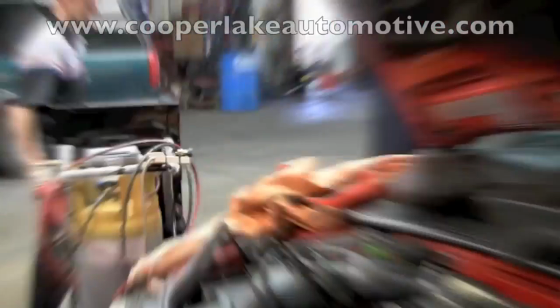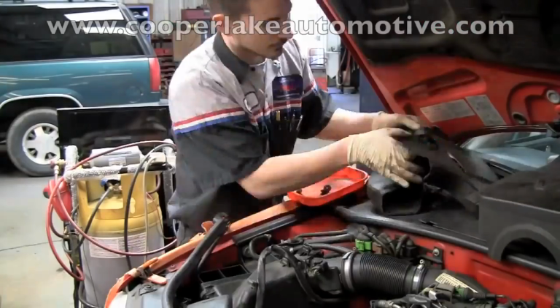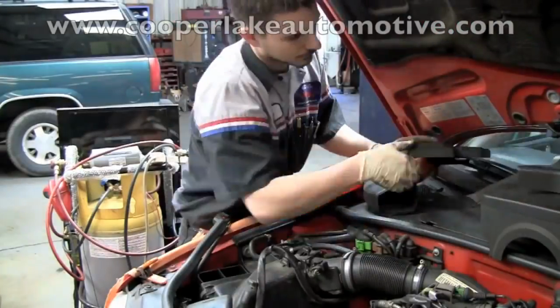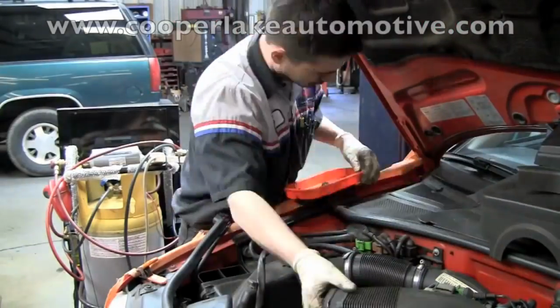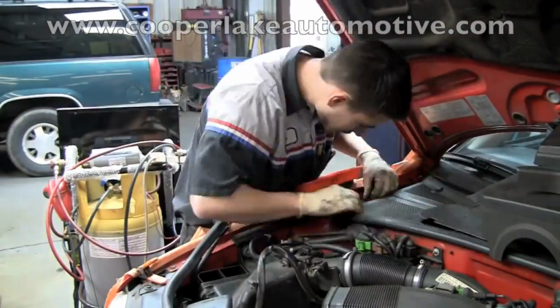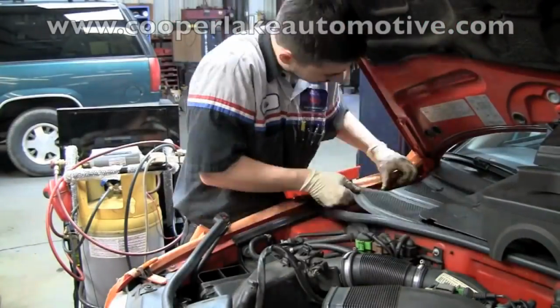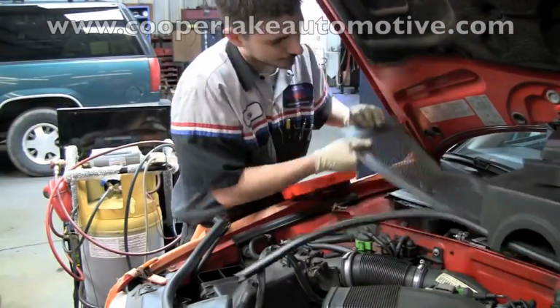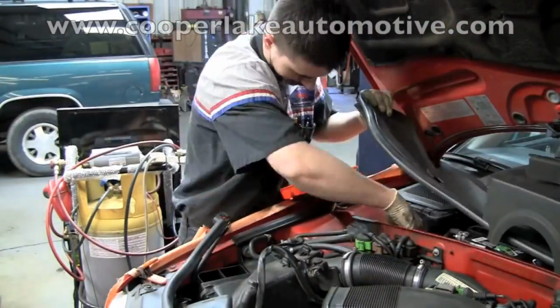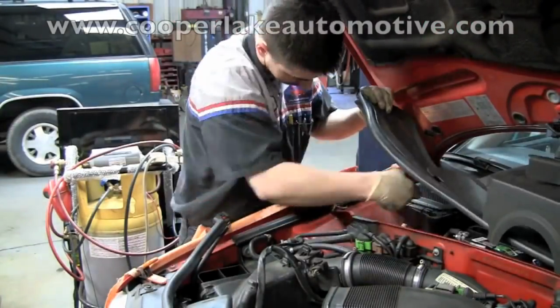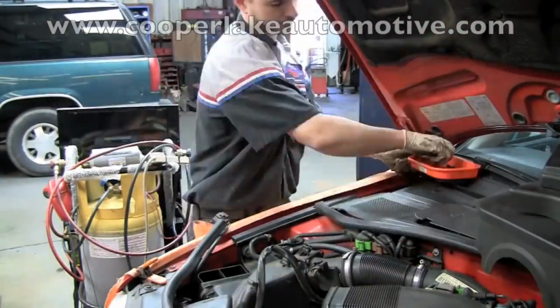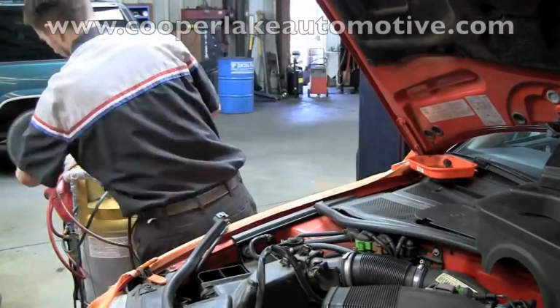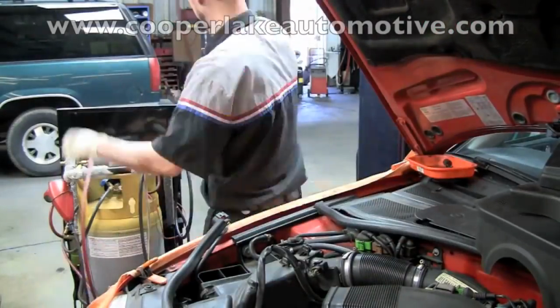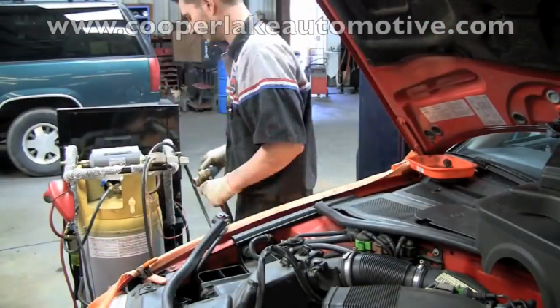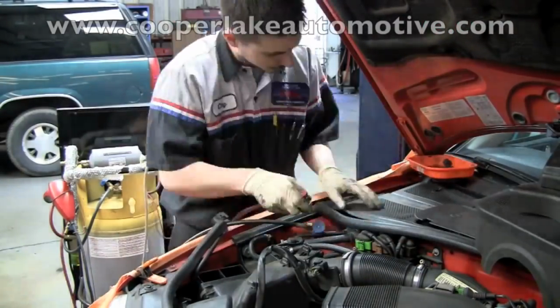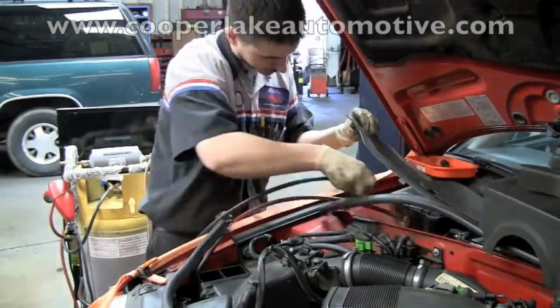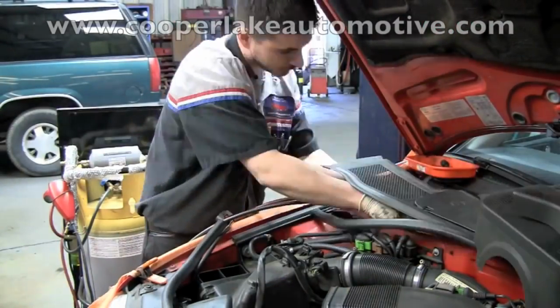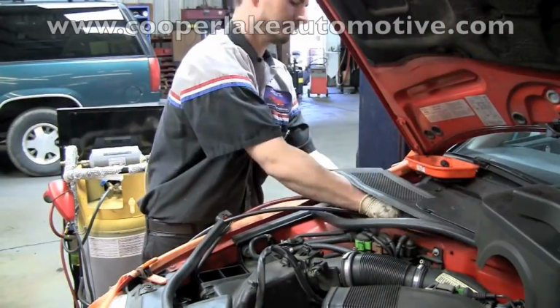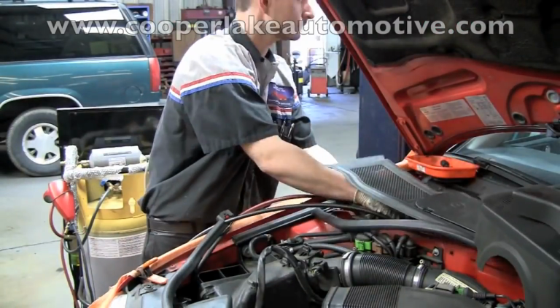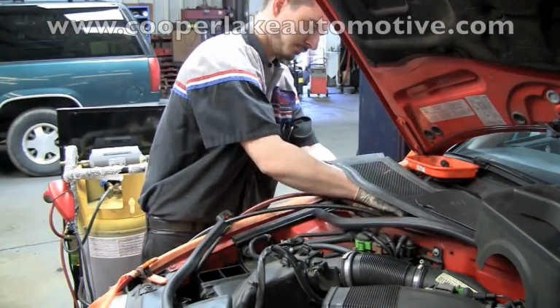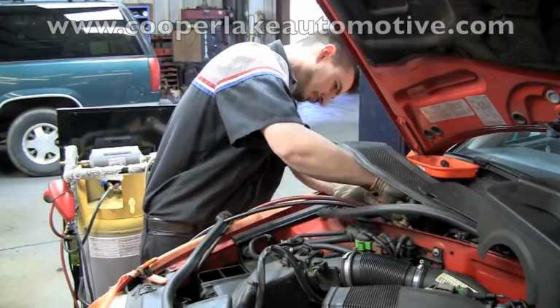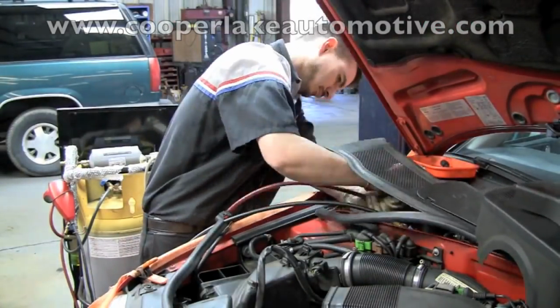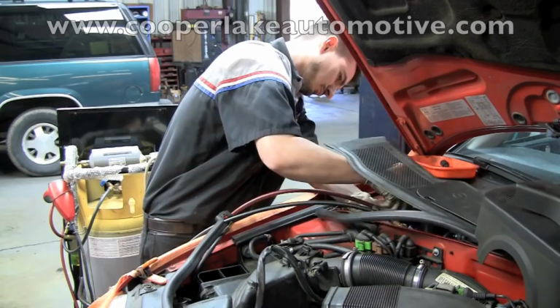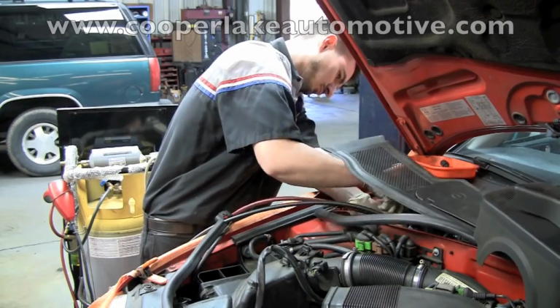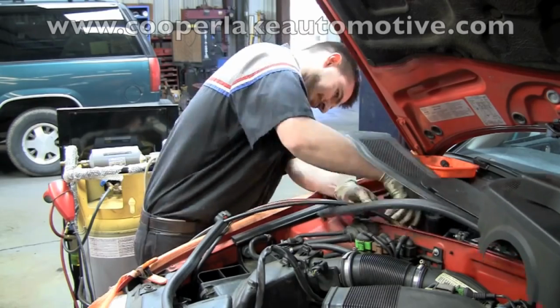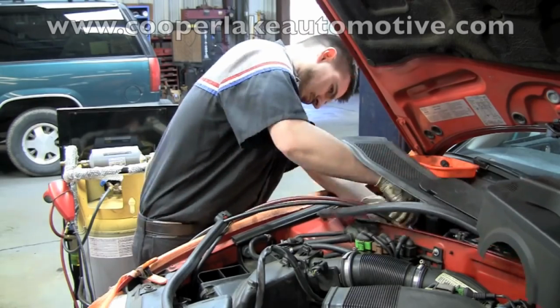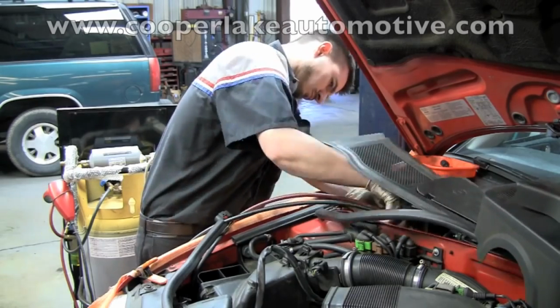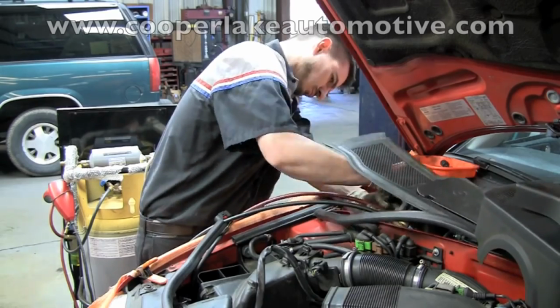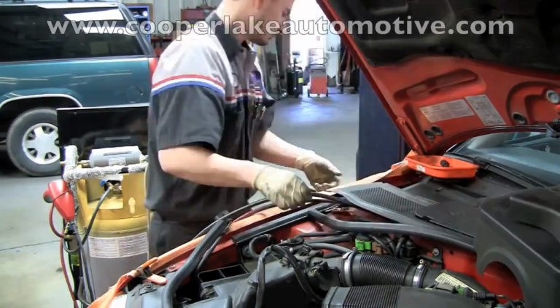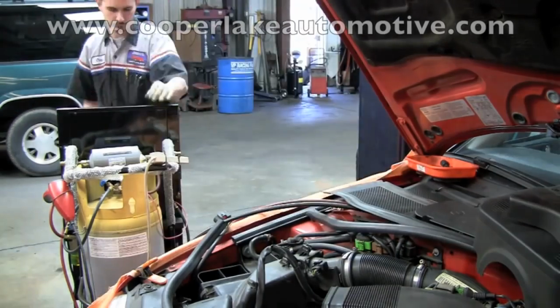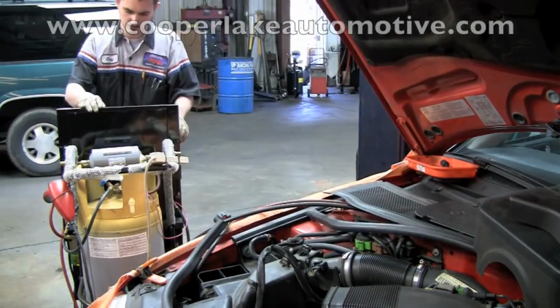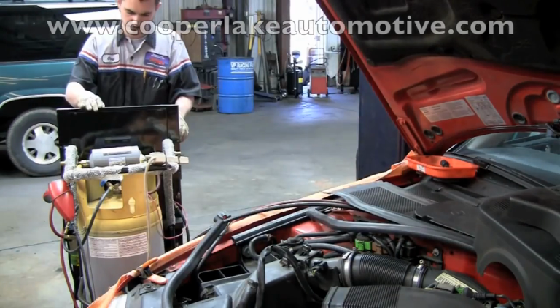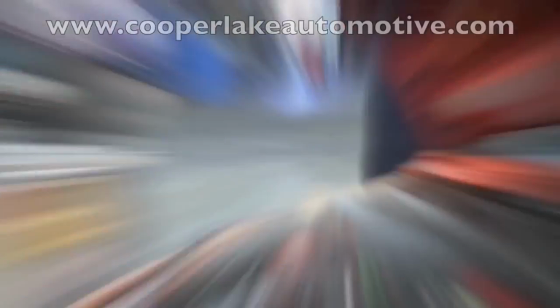Clay is now connecting our AC recovery machine. This machine removes all of the Freon from the vehicle in order to disconnect the air conditioning system line.